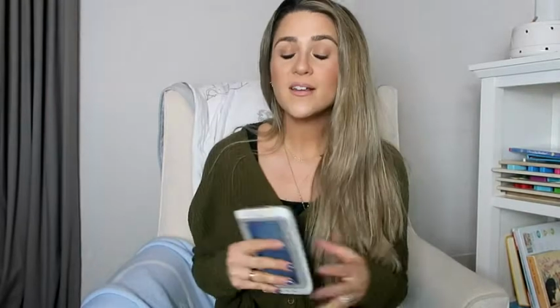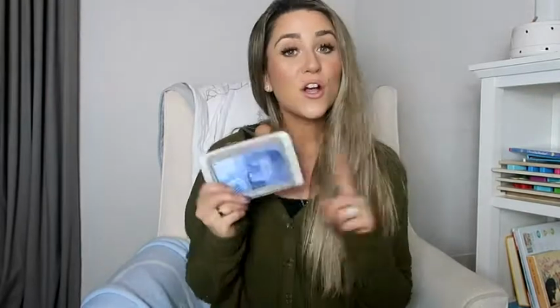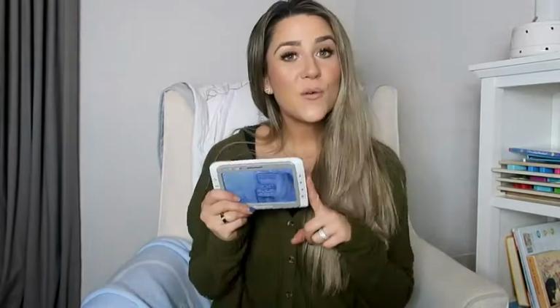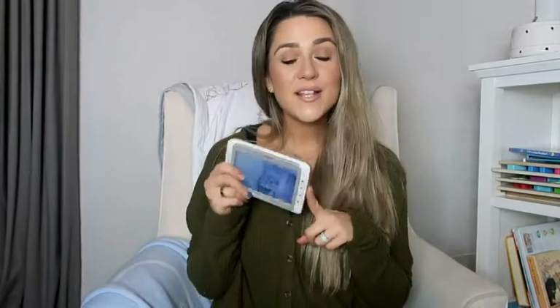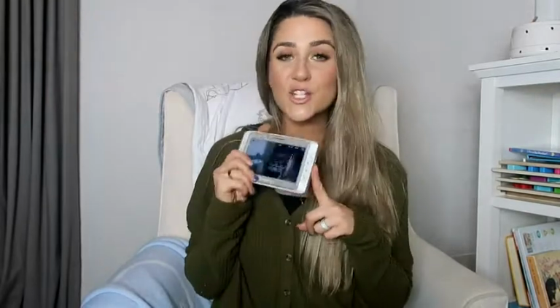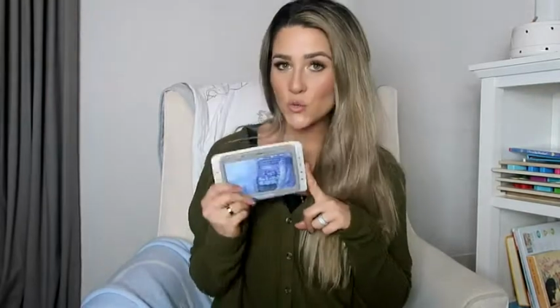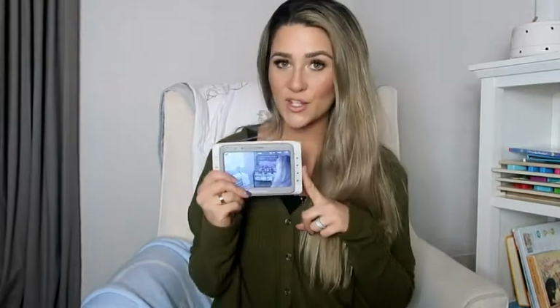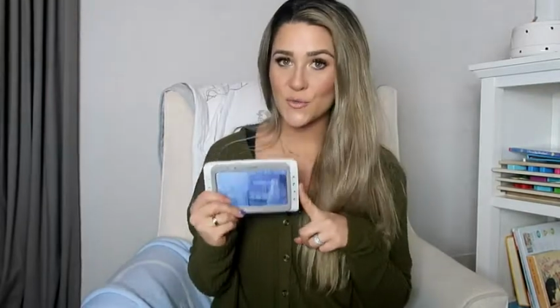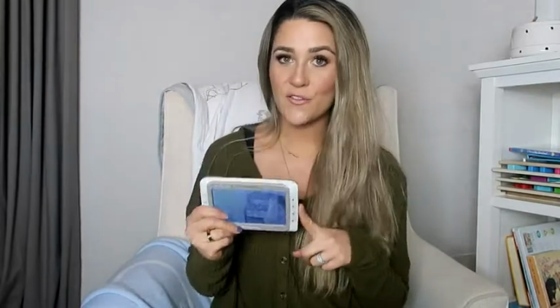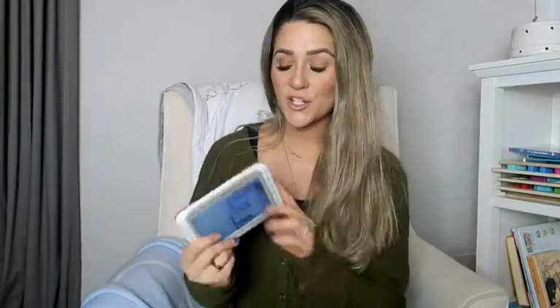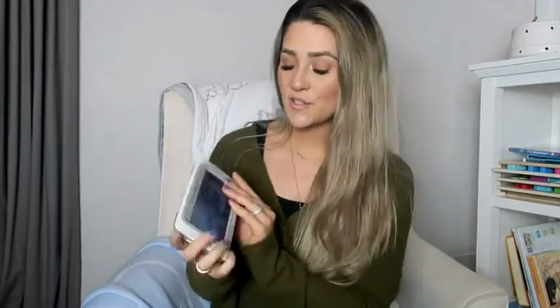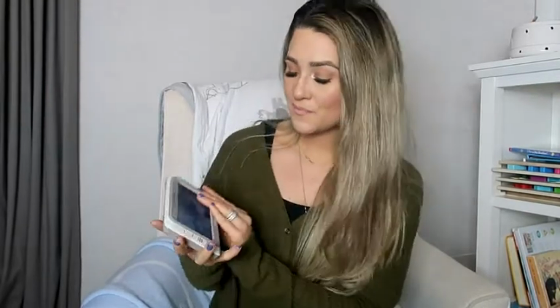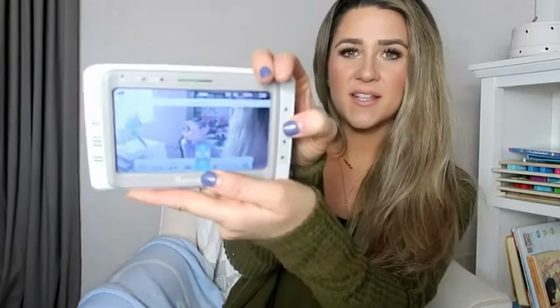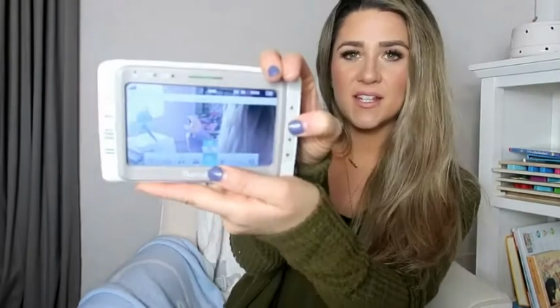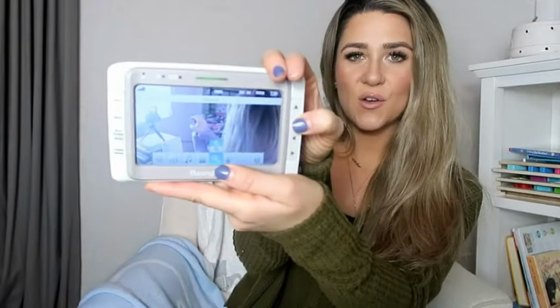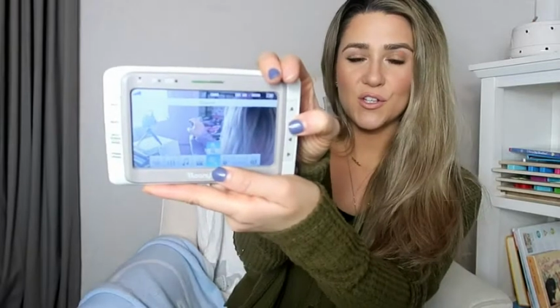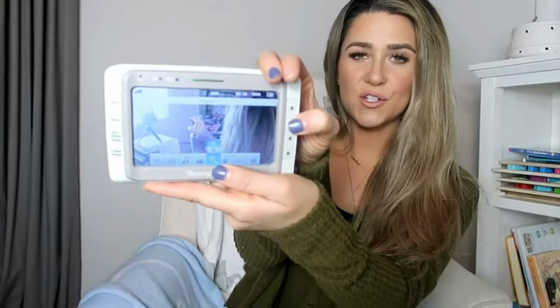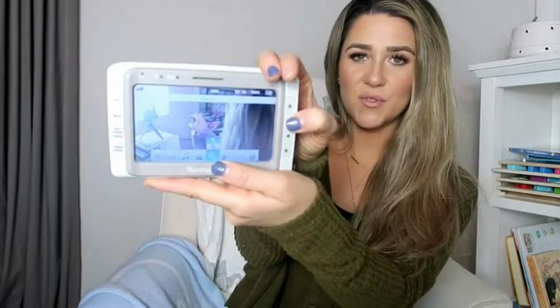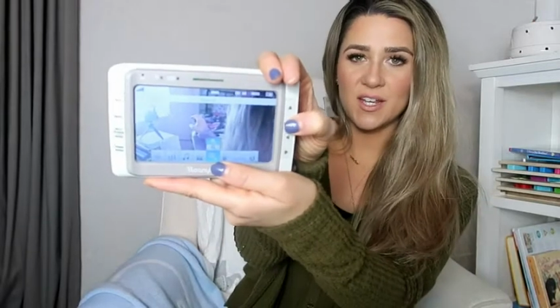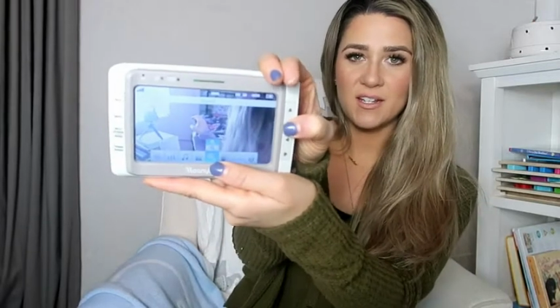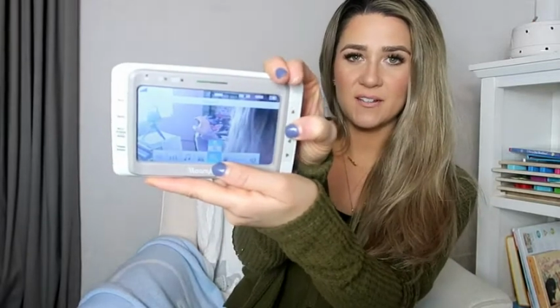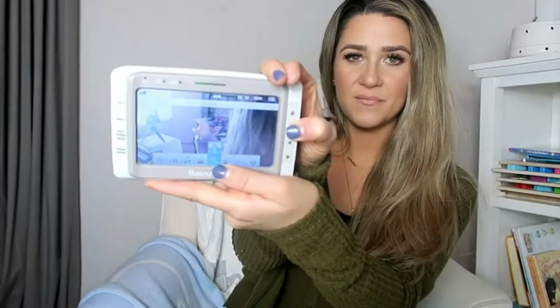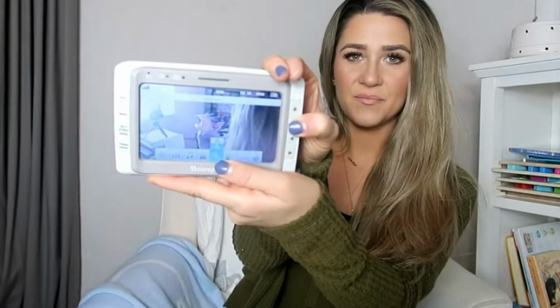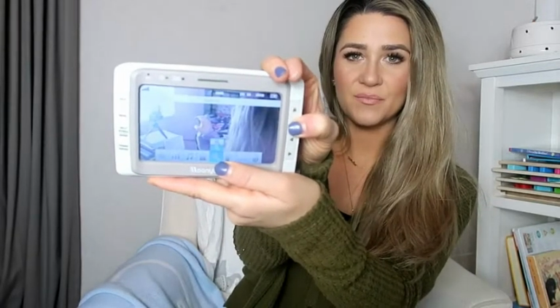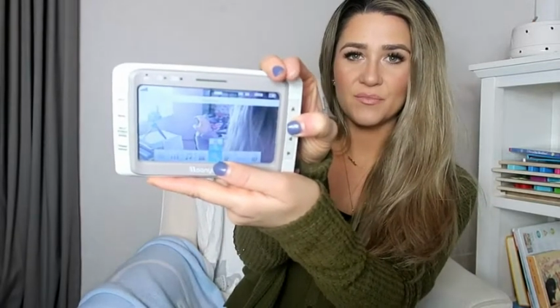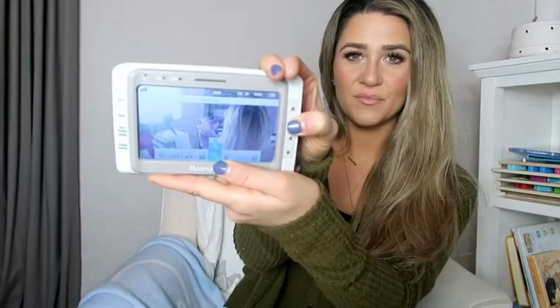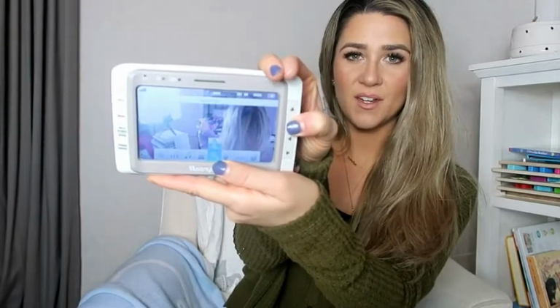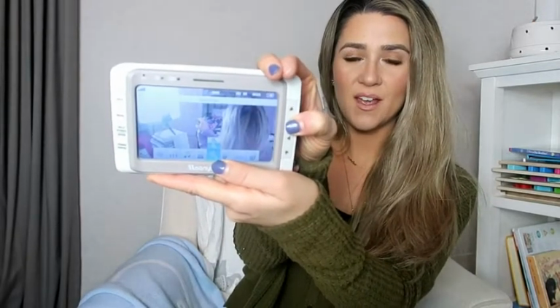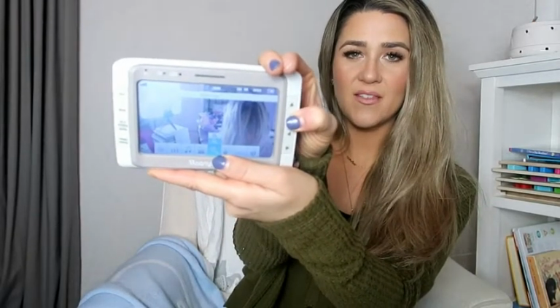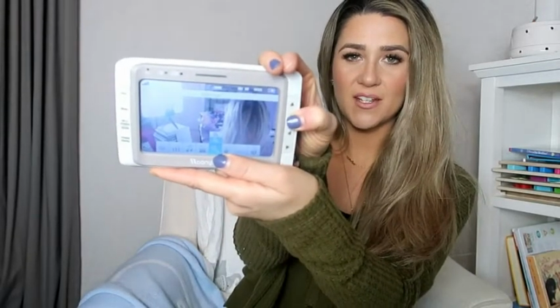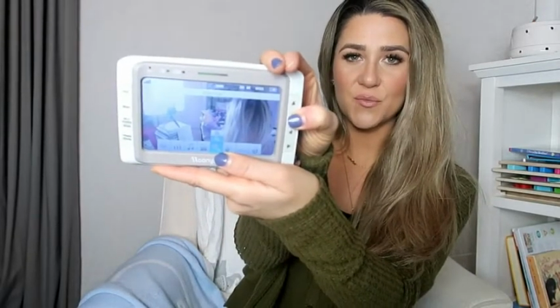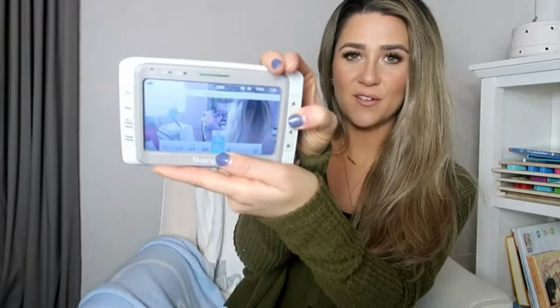It also has a zoom in and zoom out function. This is zoomed in, and then that is zoomed out.